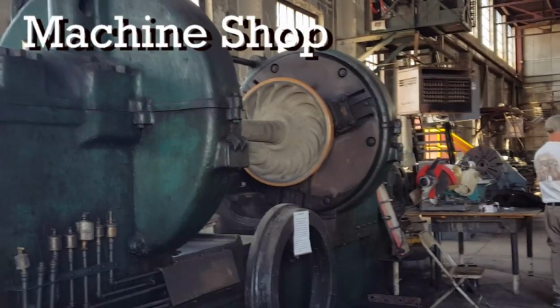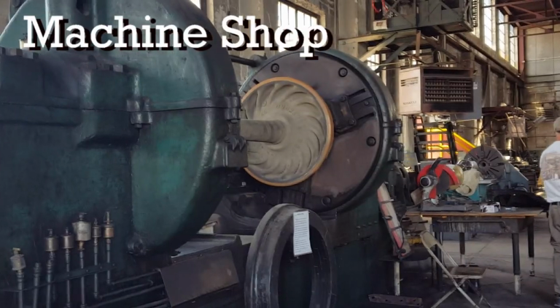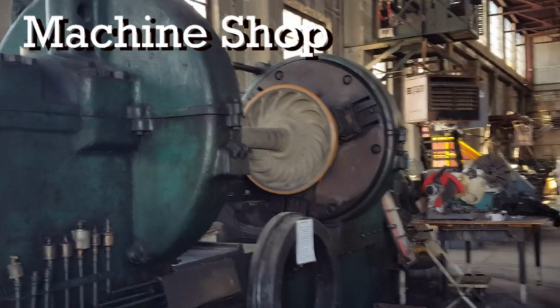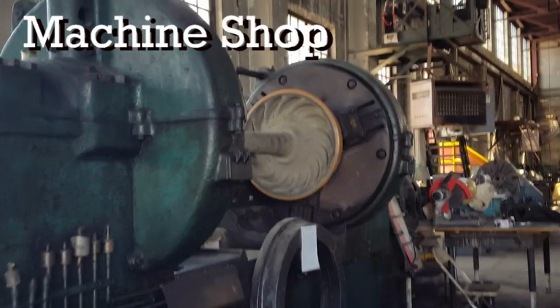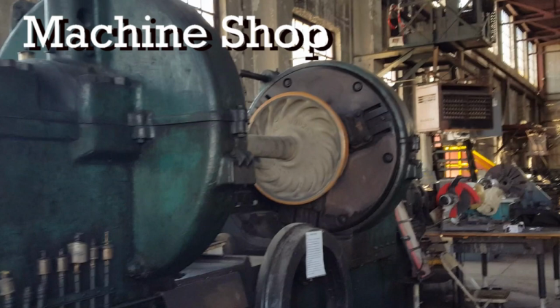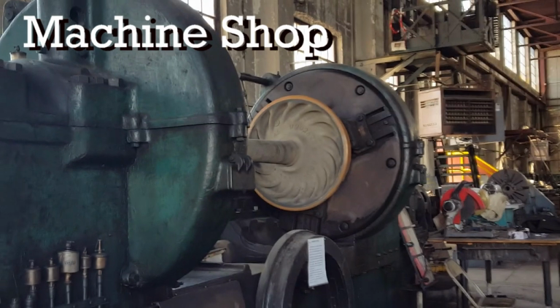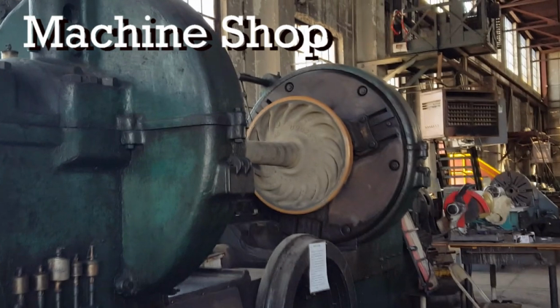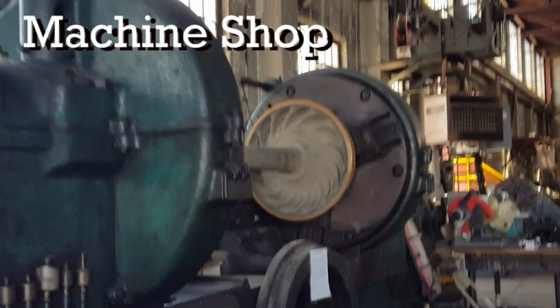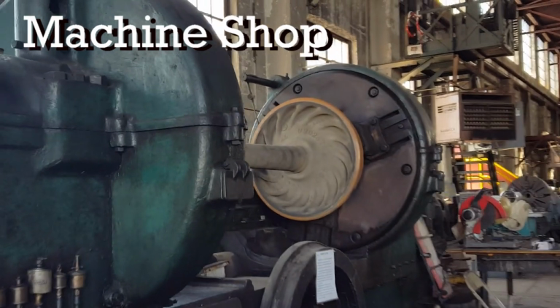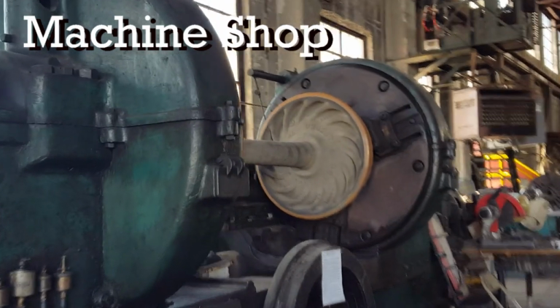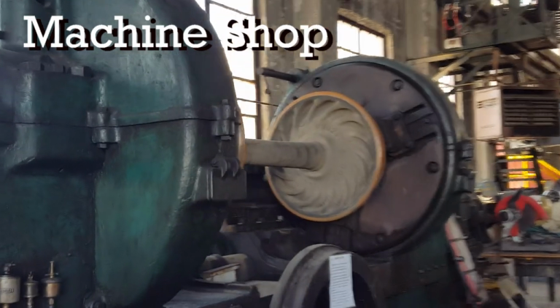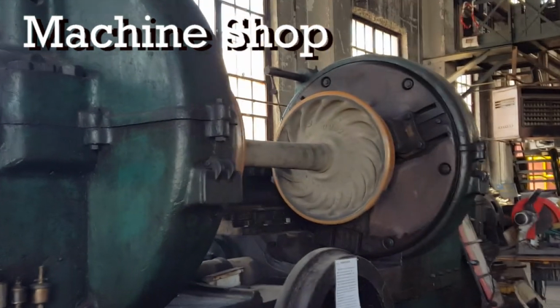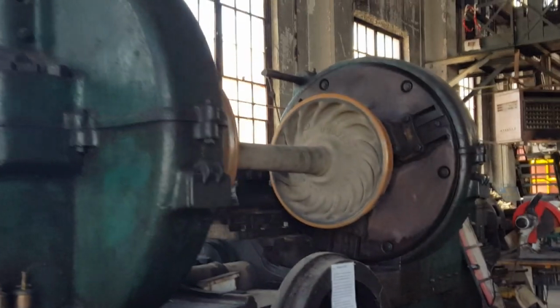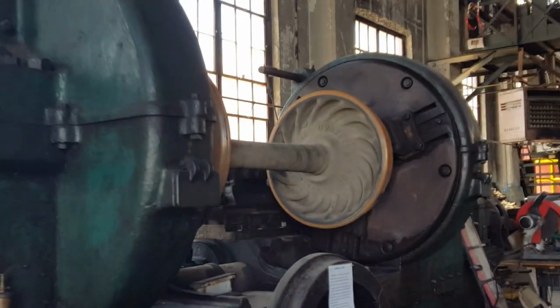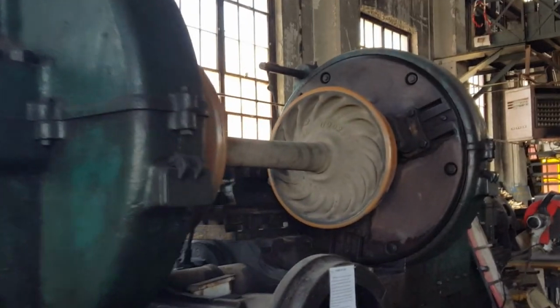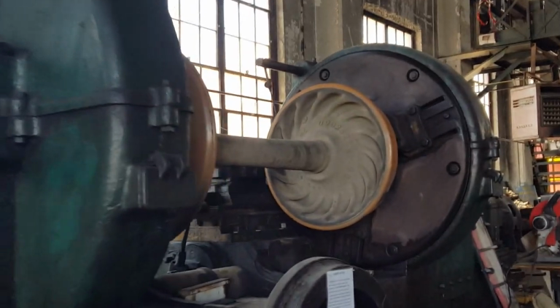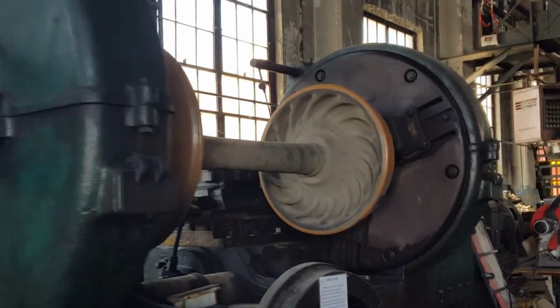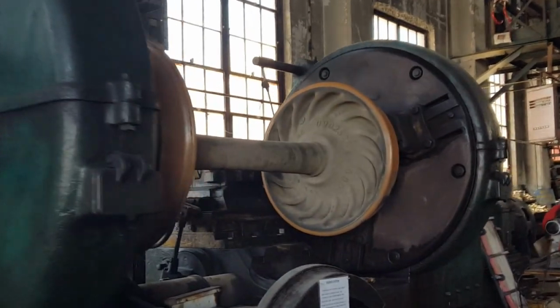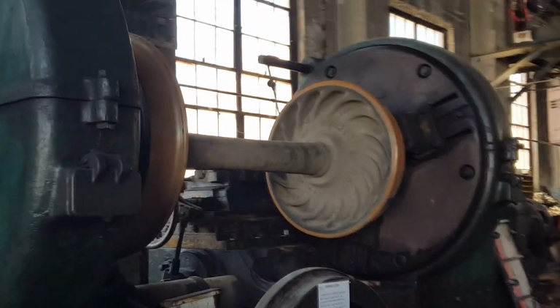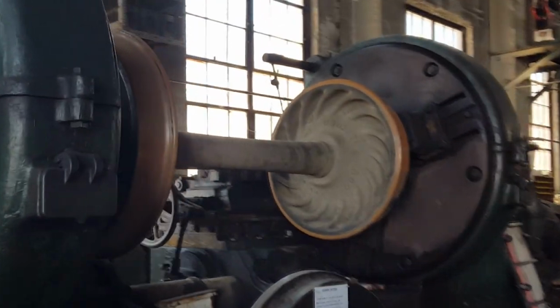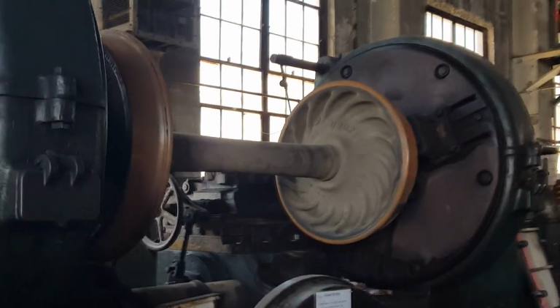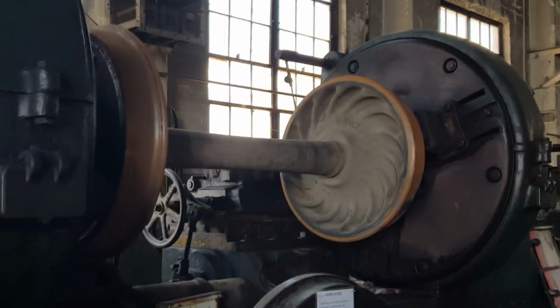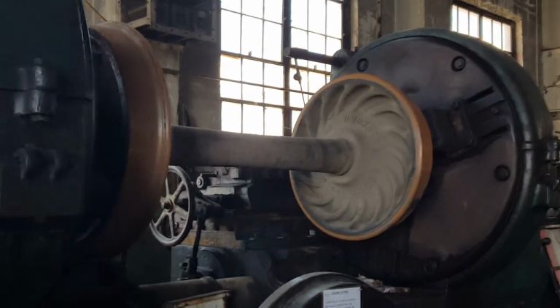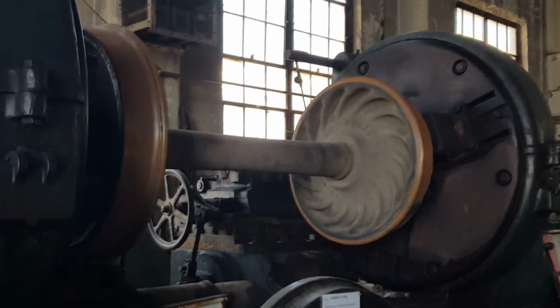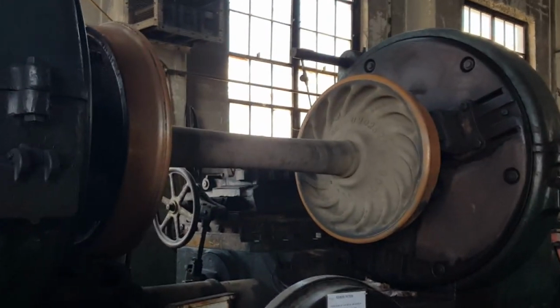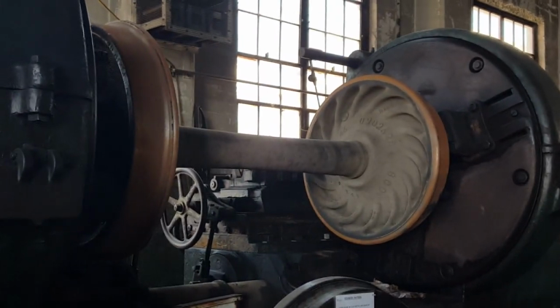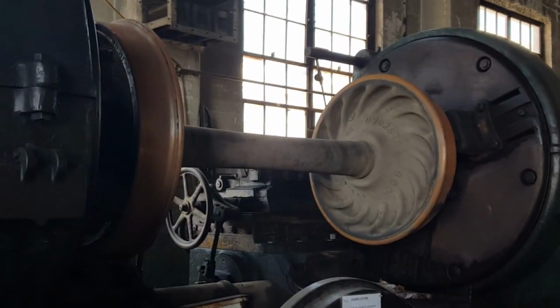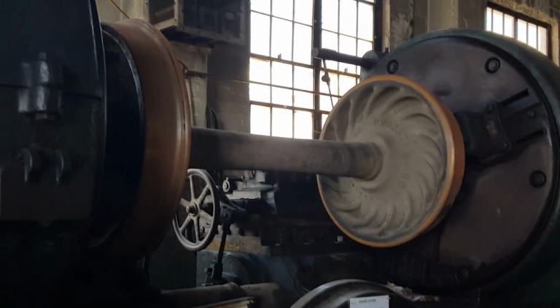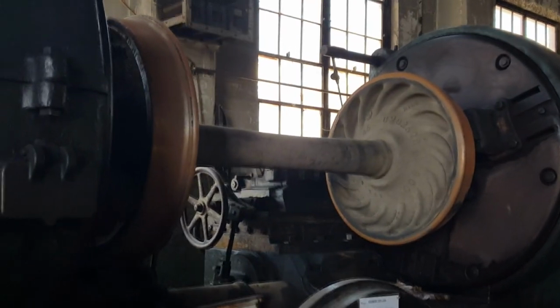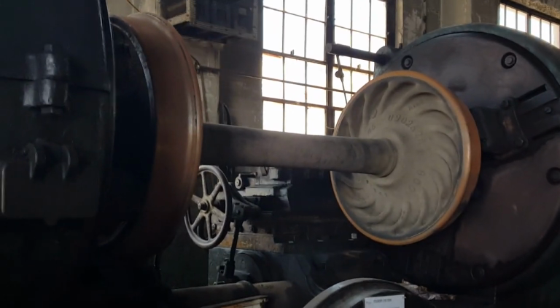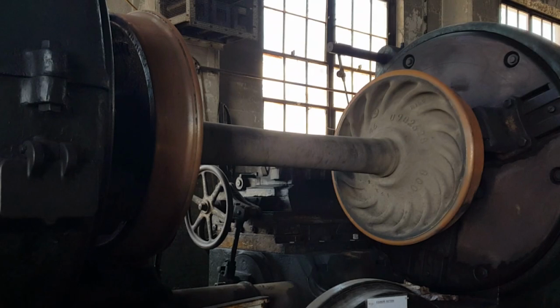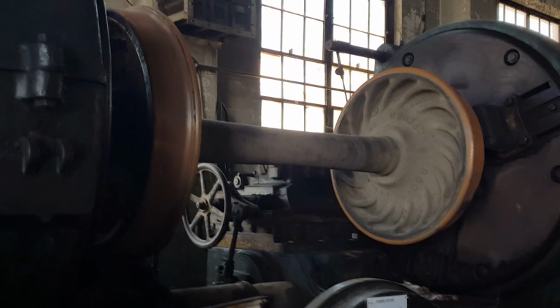This is a lathe where they turn the wheels and round them. A giant lathe. Huge.